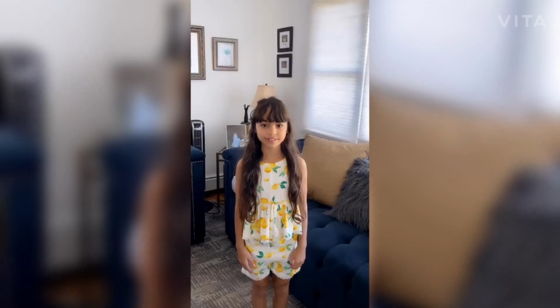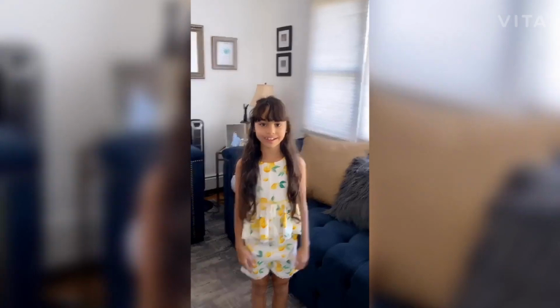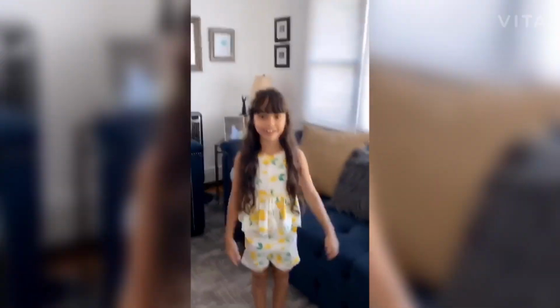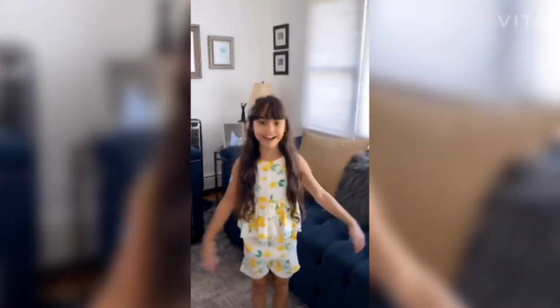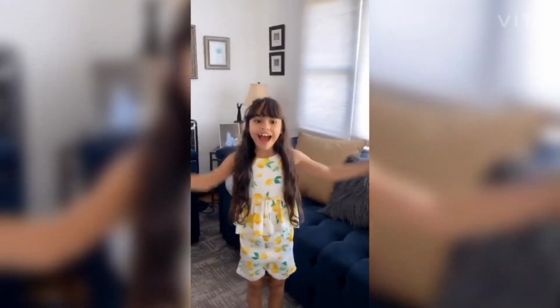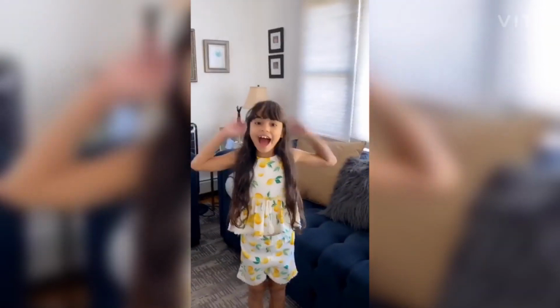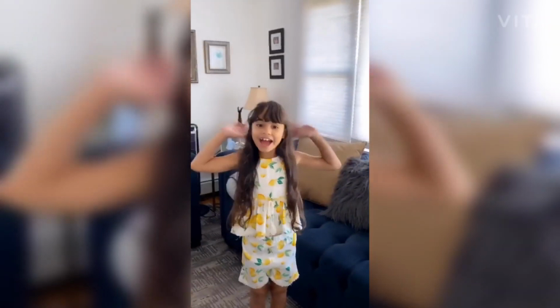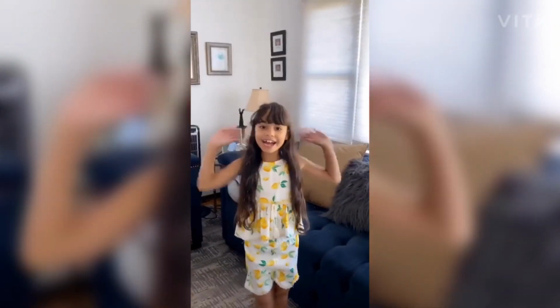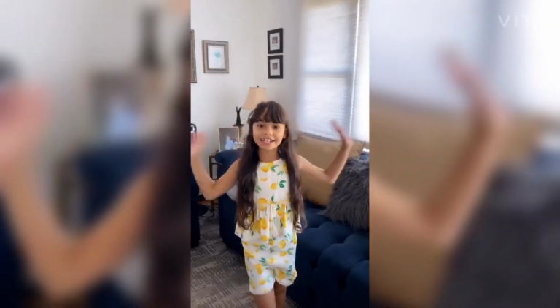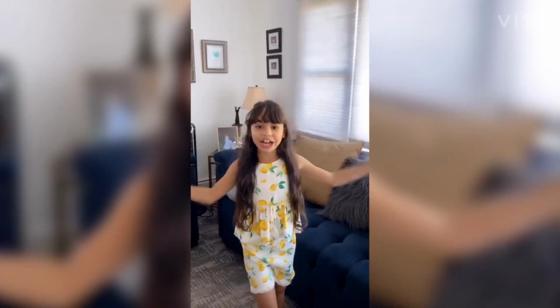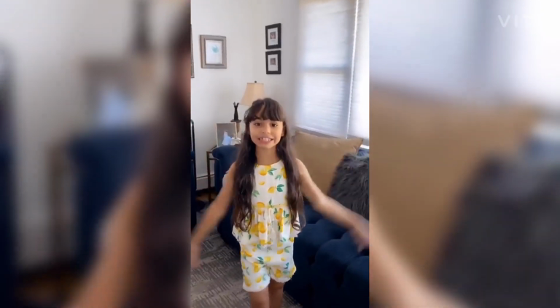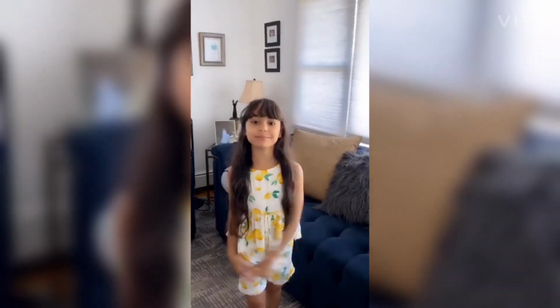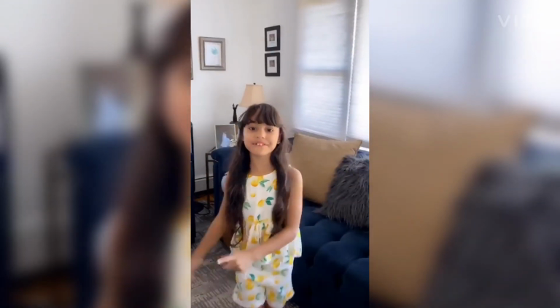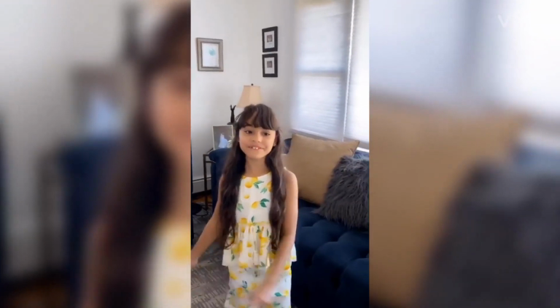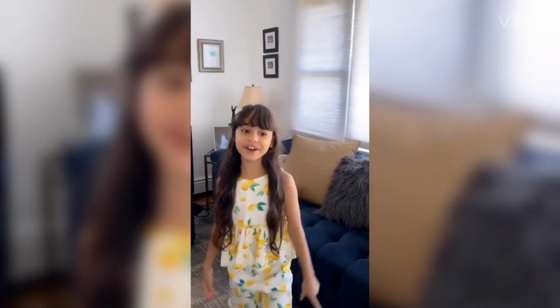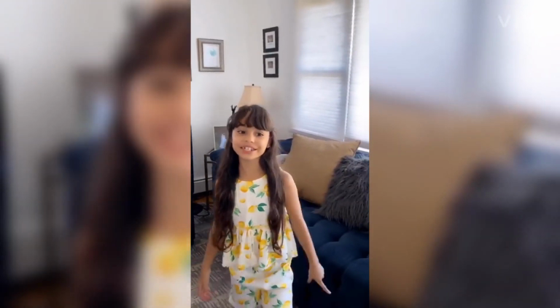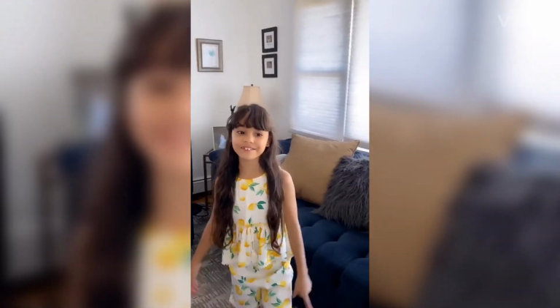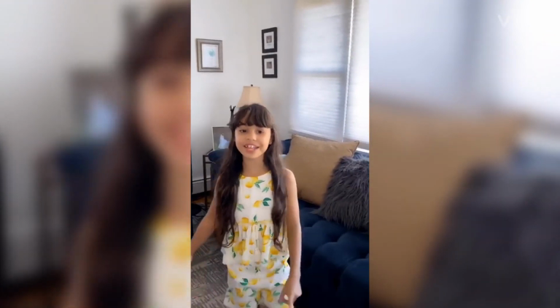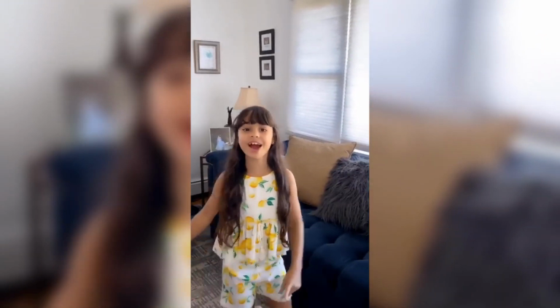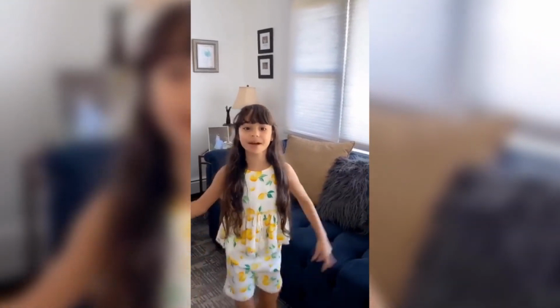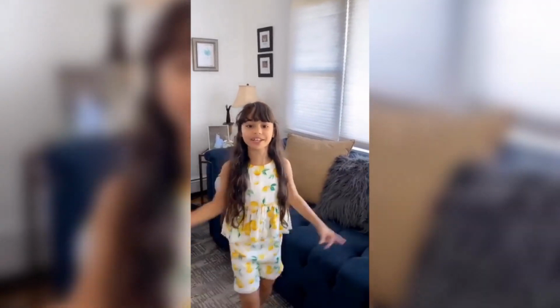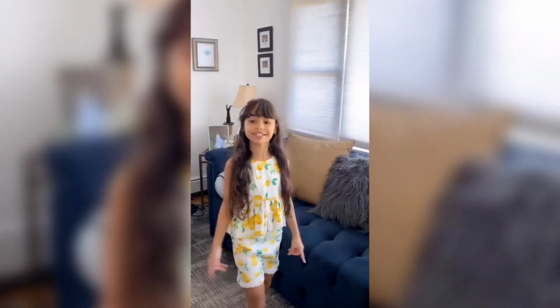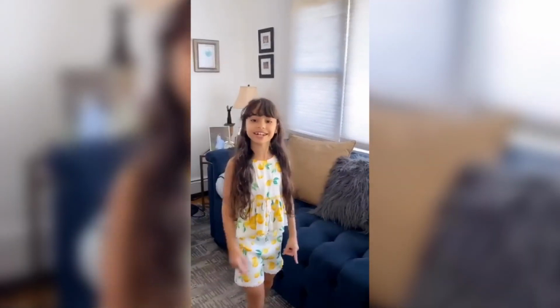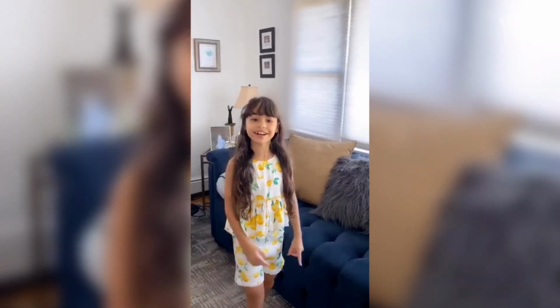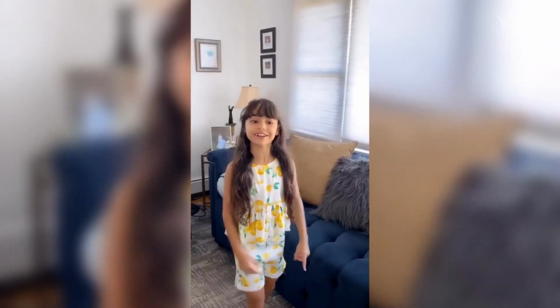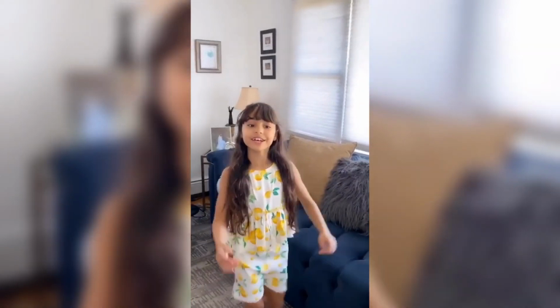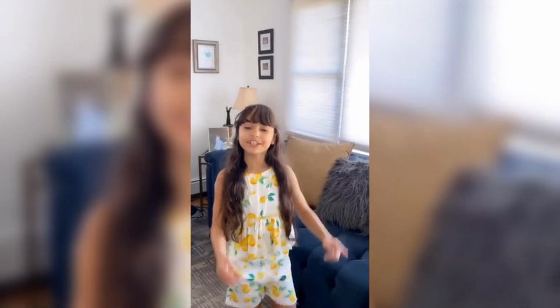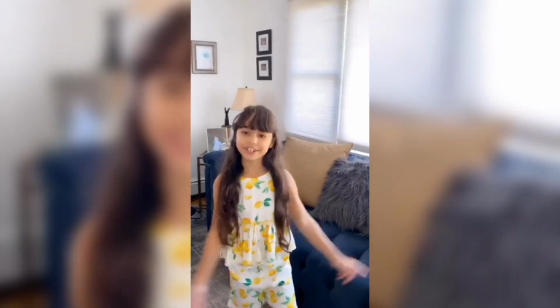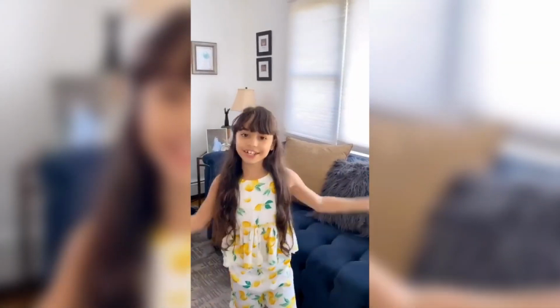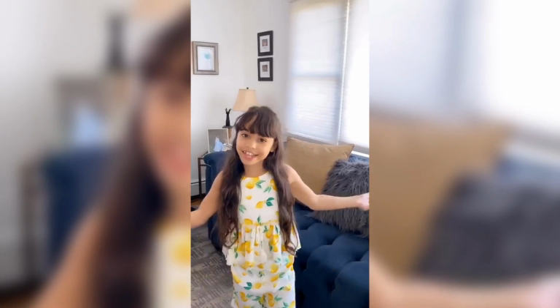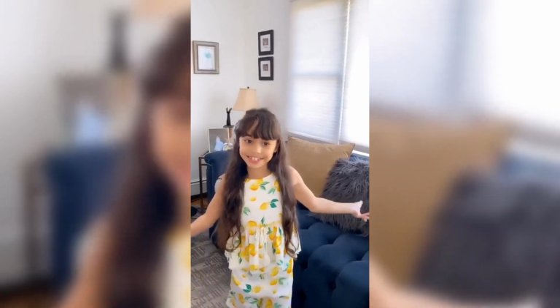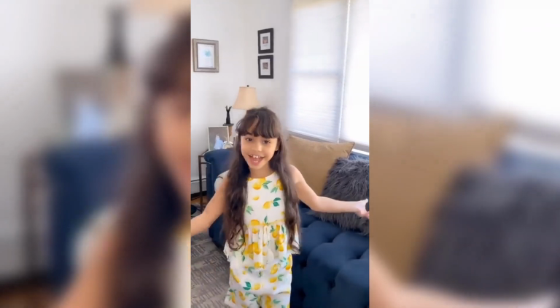Hi guys! Welcome to my first video in my new channel called New York Lust Day!